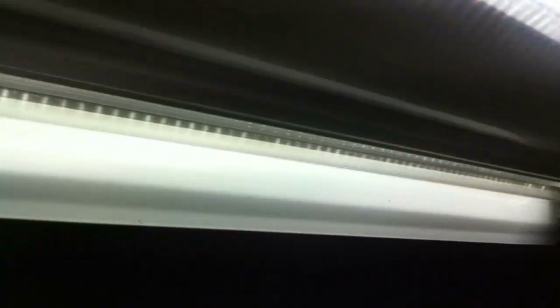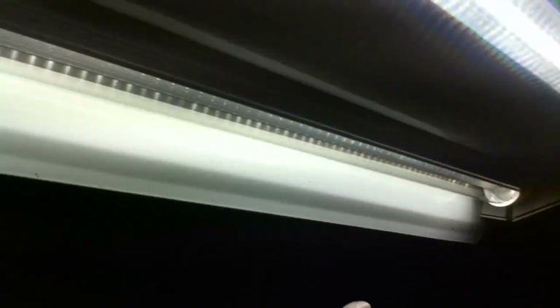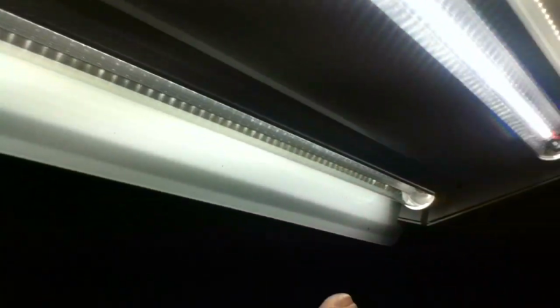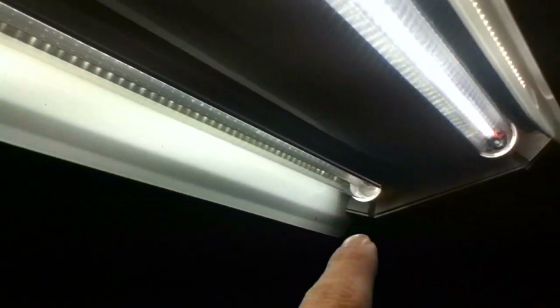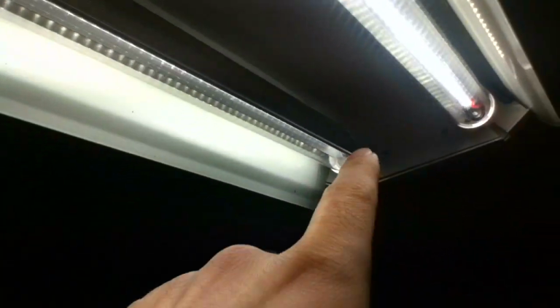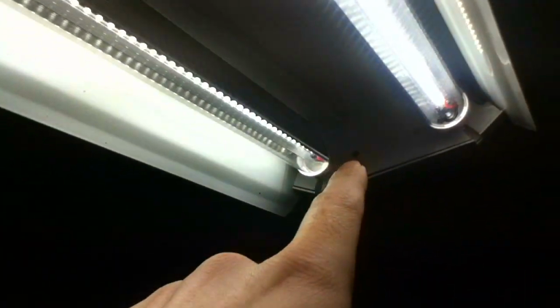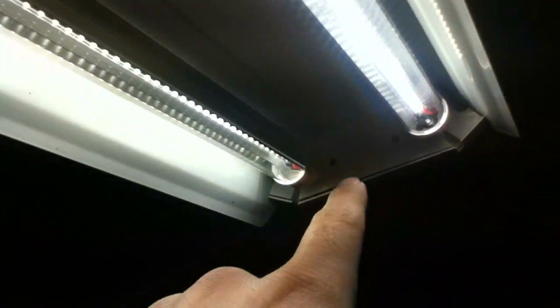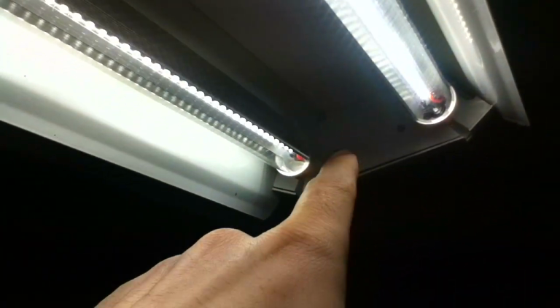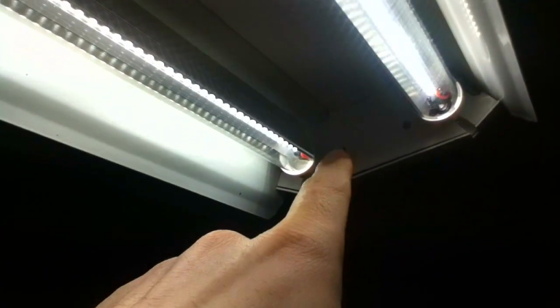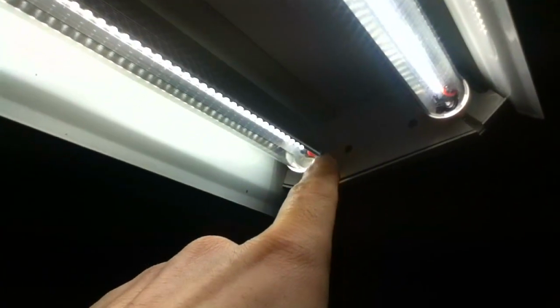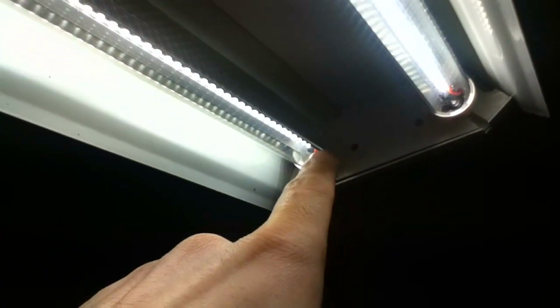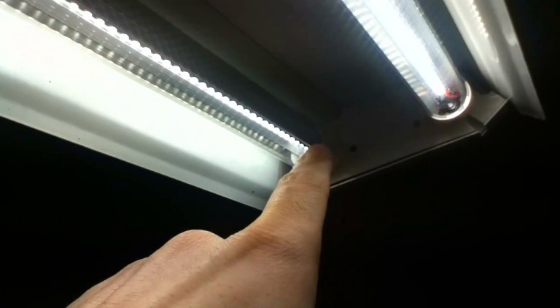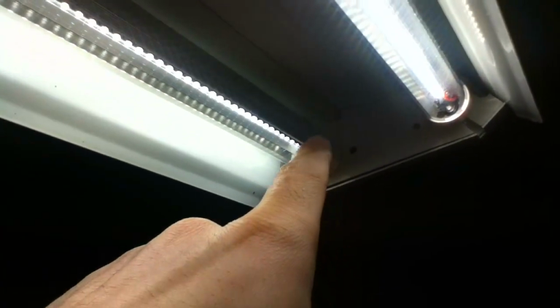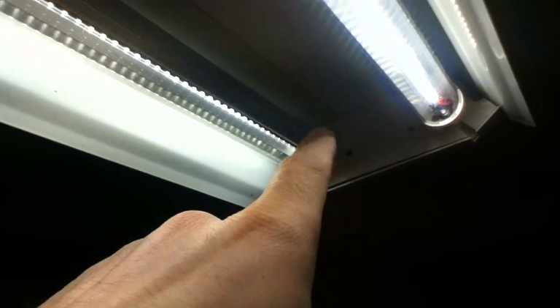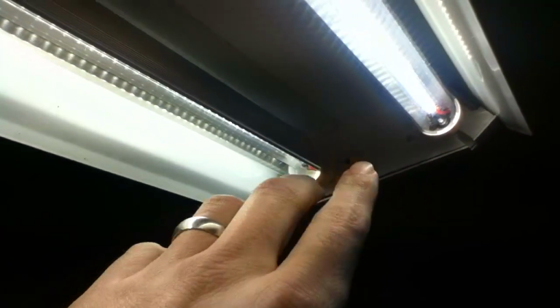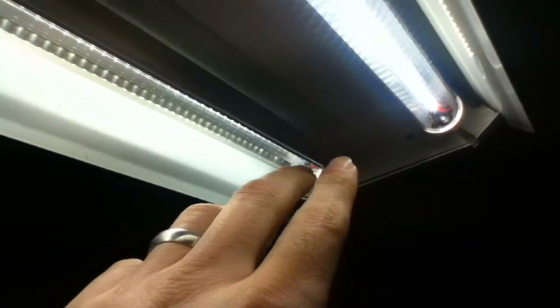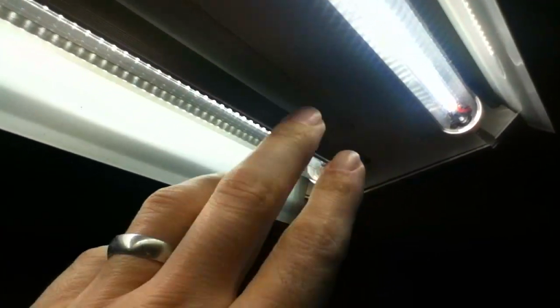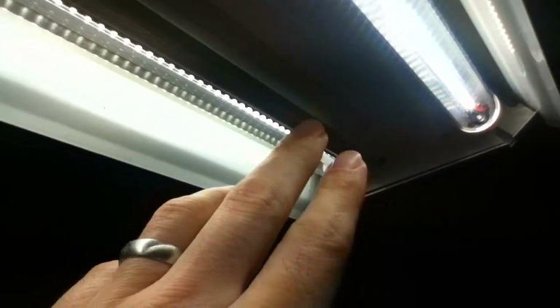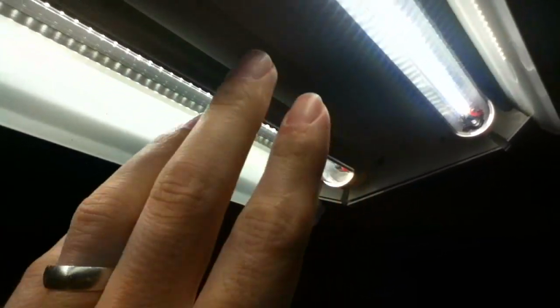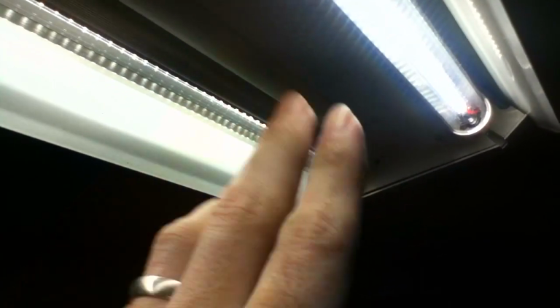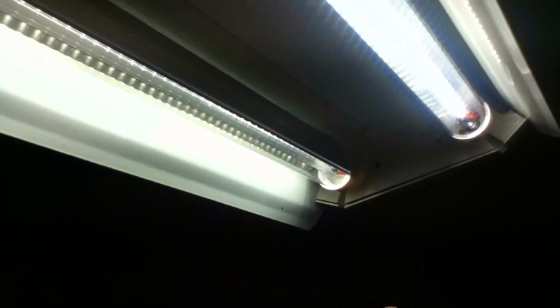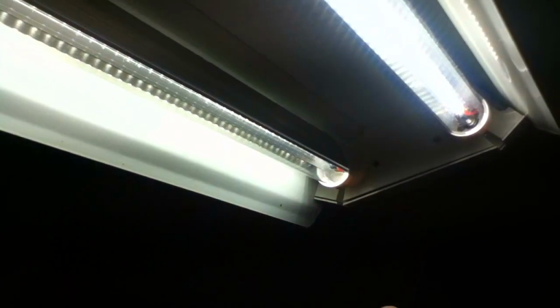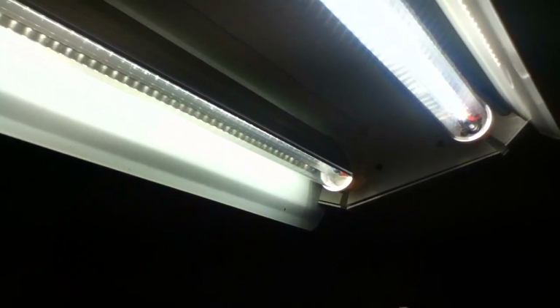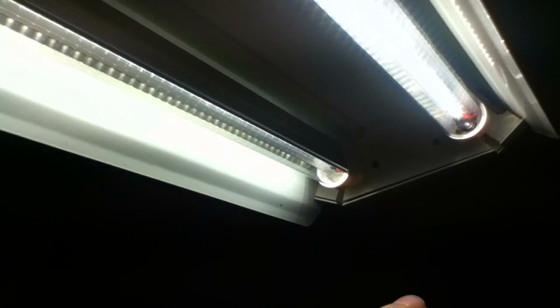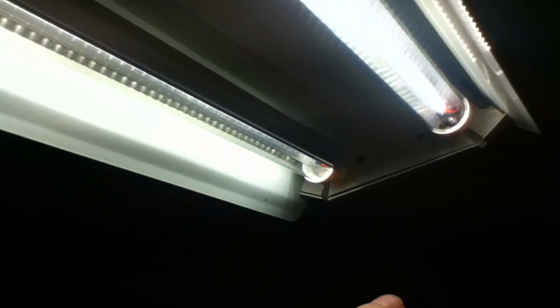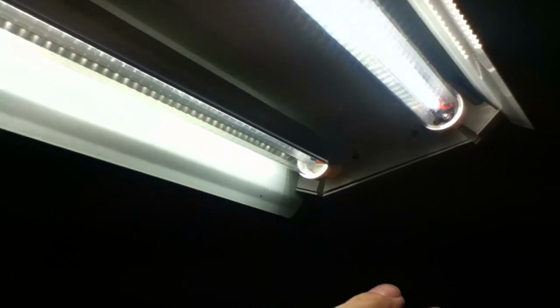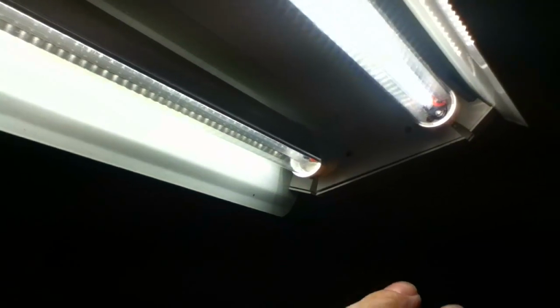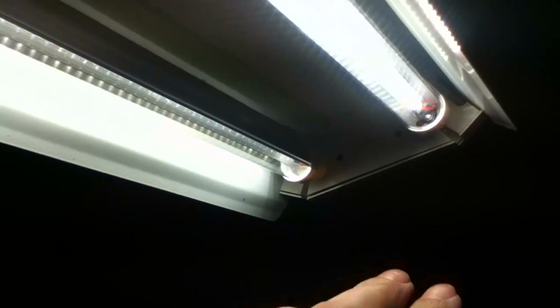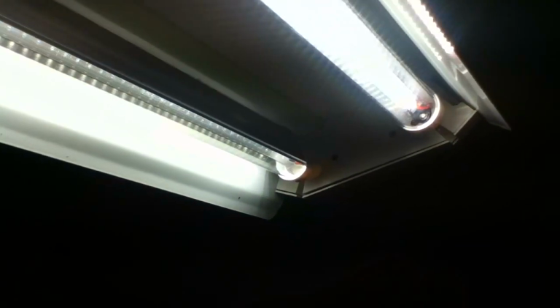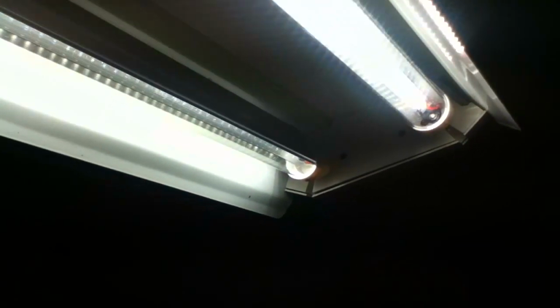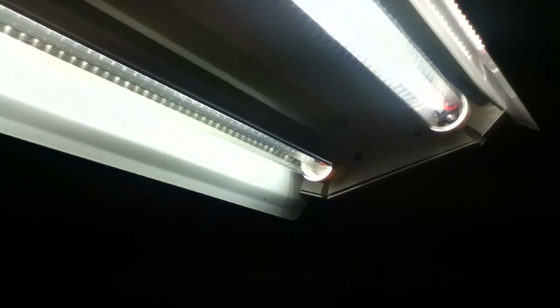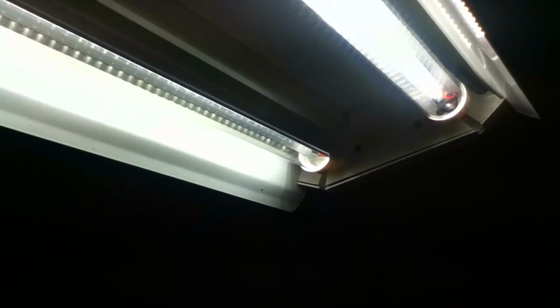You have to modify the ballast — I made this side positive and this side negative, and it's just straight-wired through. You pull the electronic ballast board out.